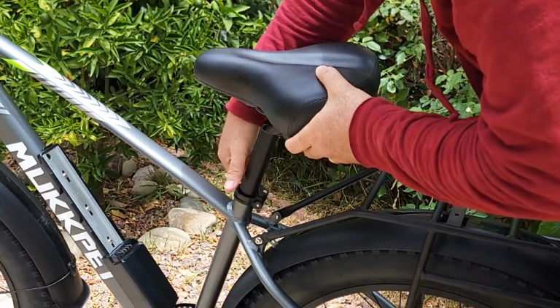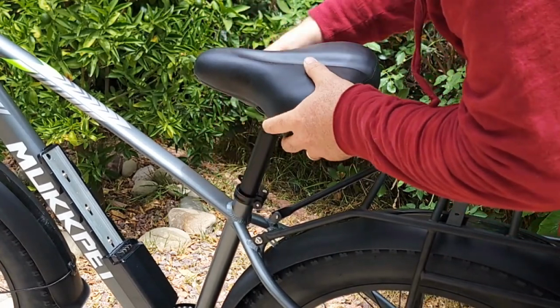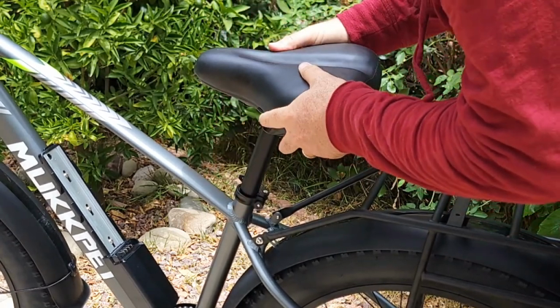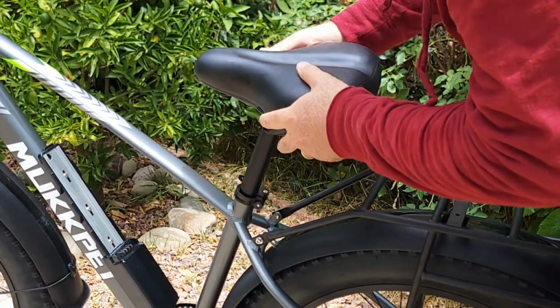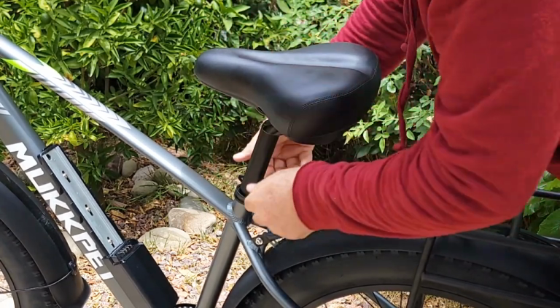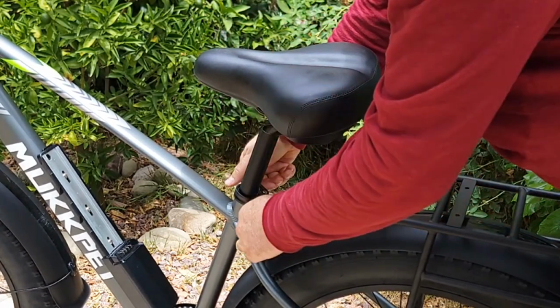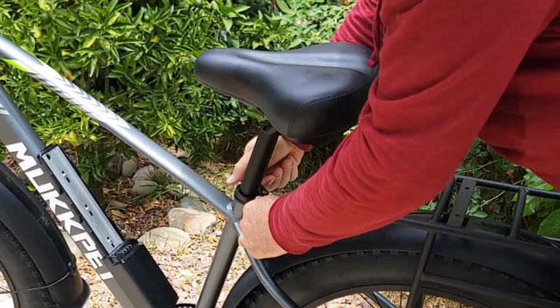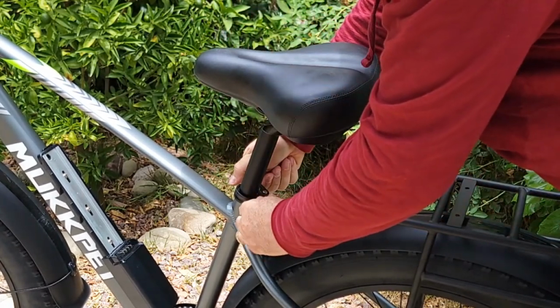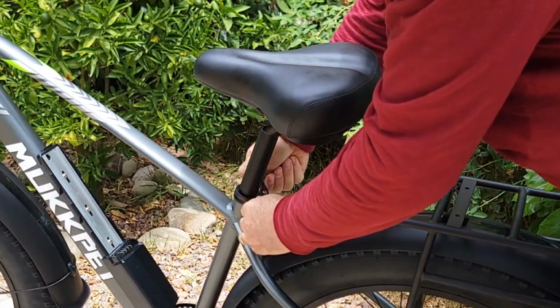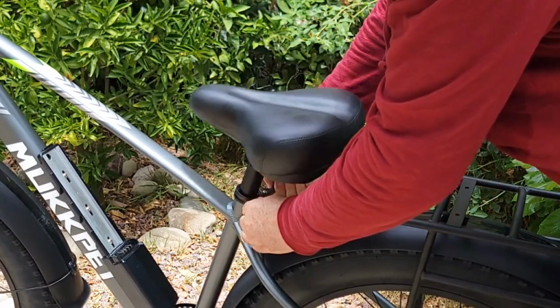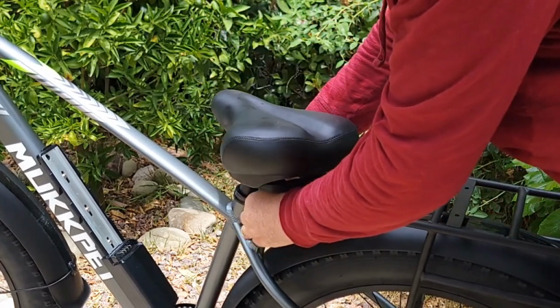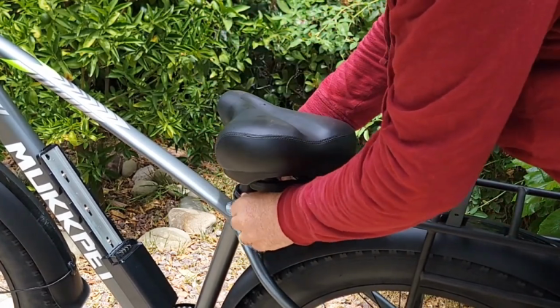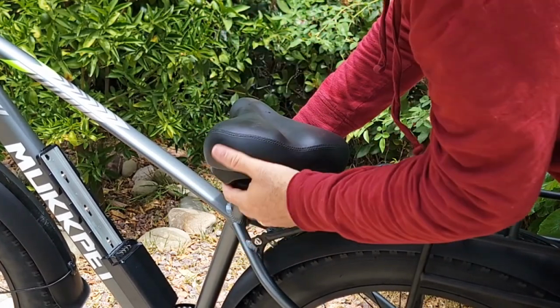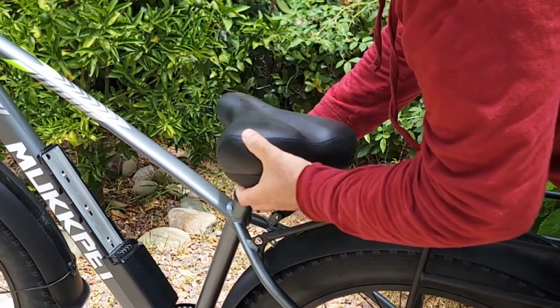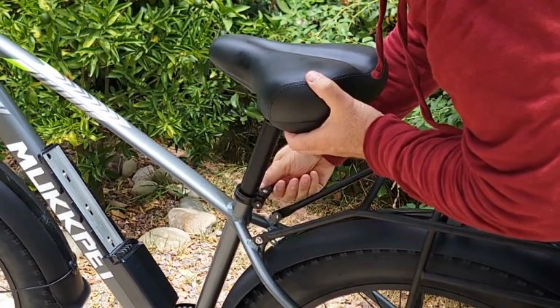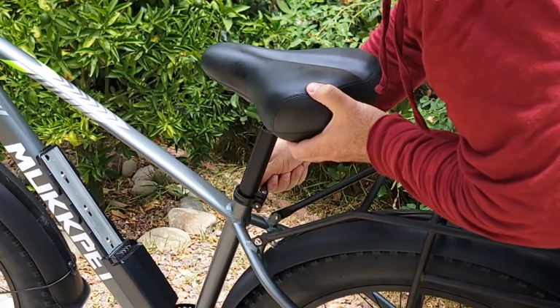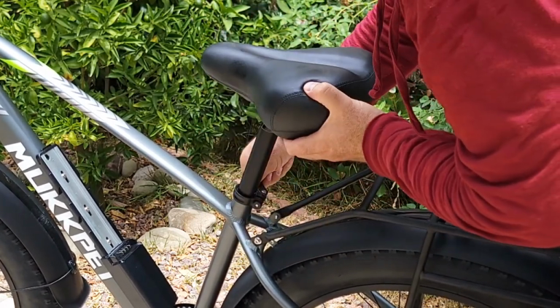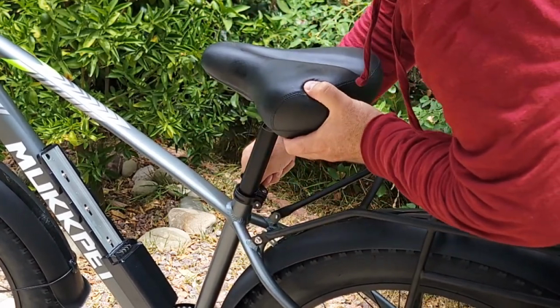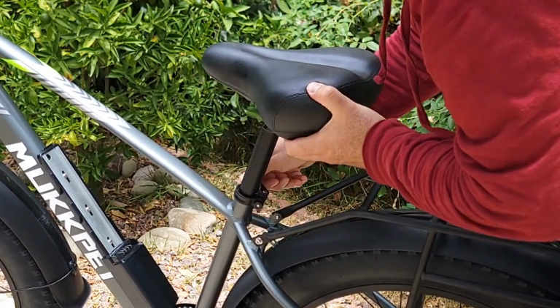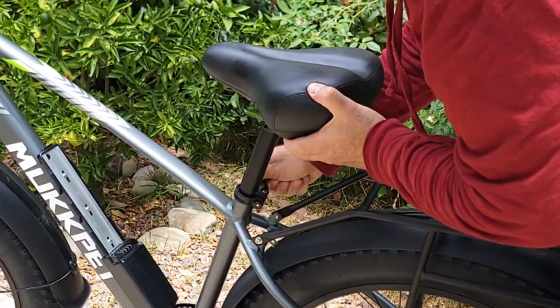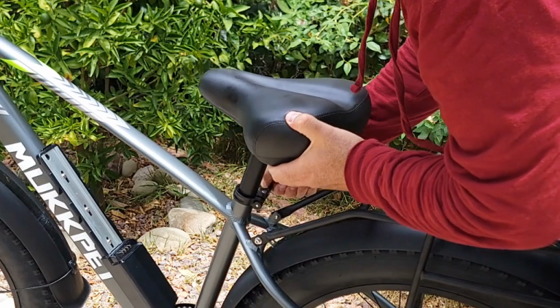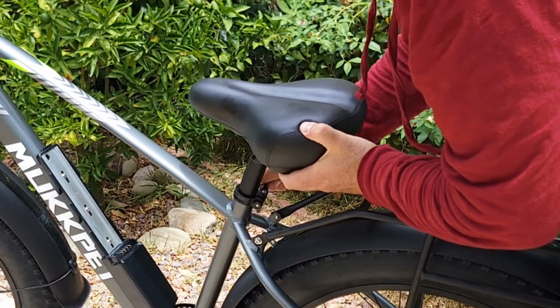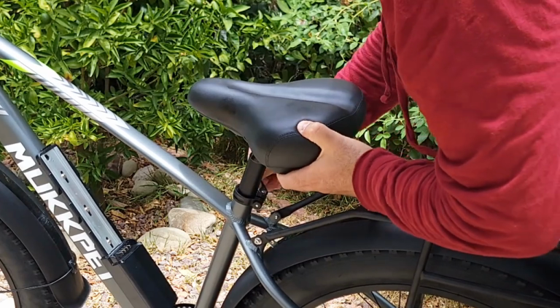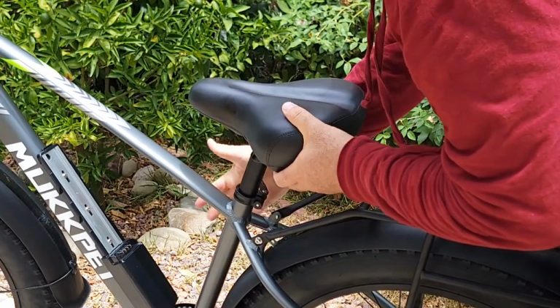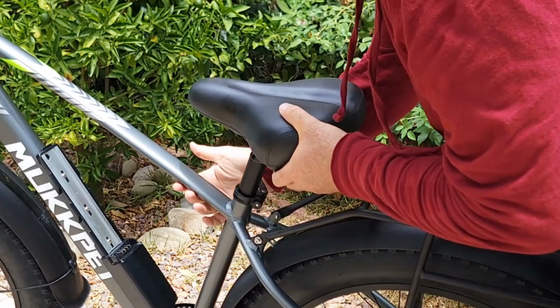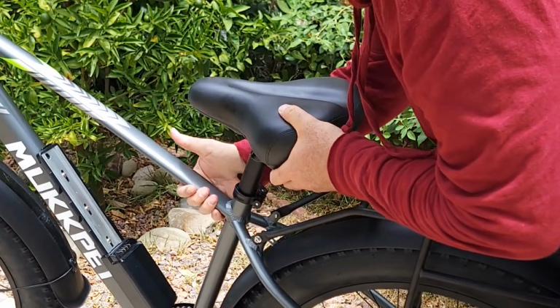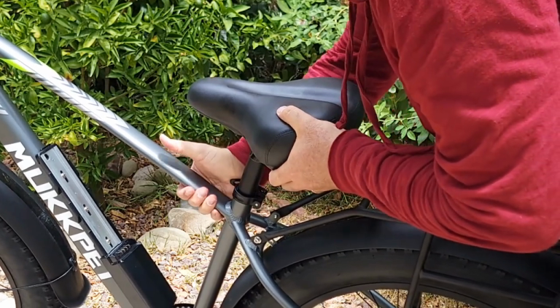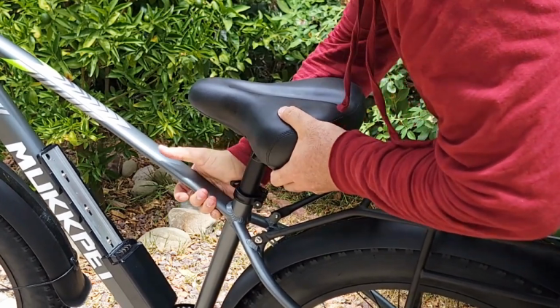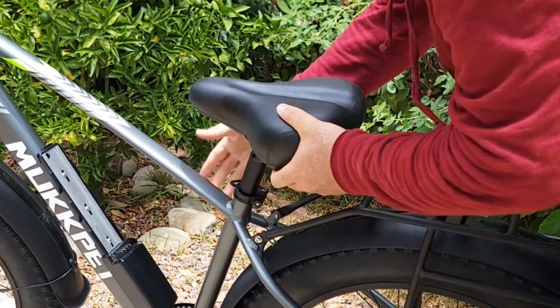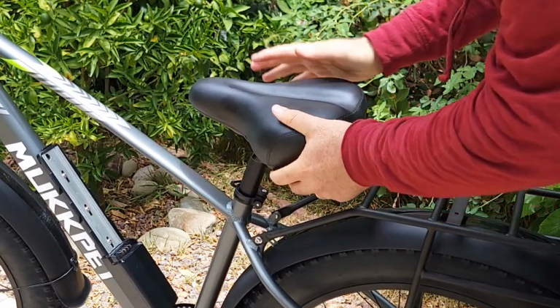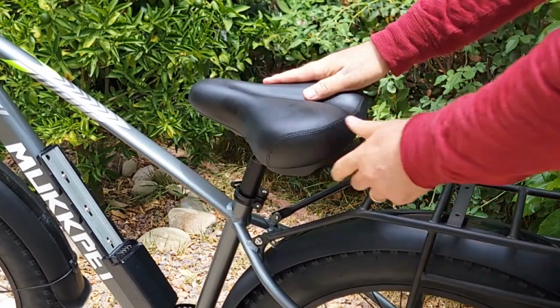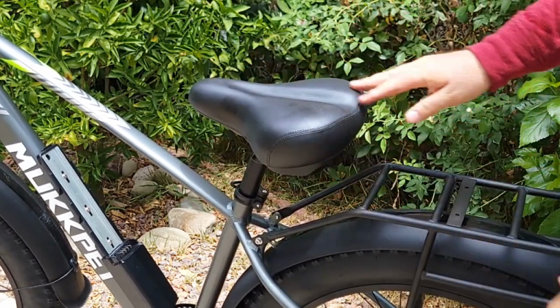Last, reattach the seat. Just insert the seat post and at the quick-release latch, close and tighten it on one side. The seat can go very low as well — nice.